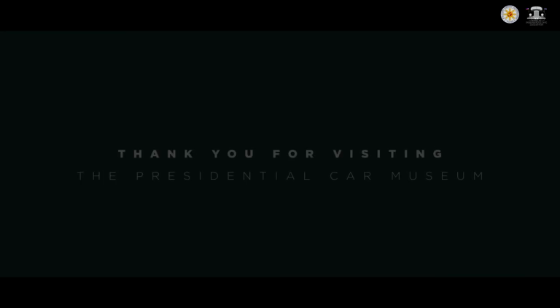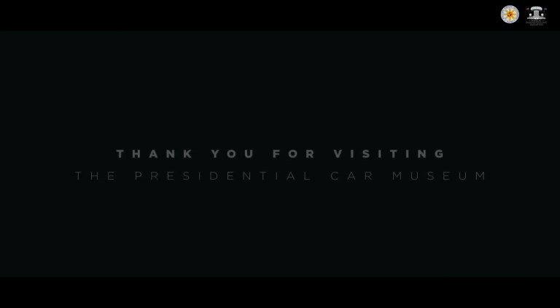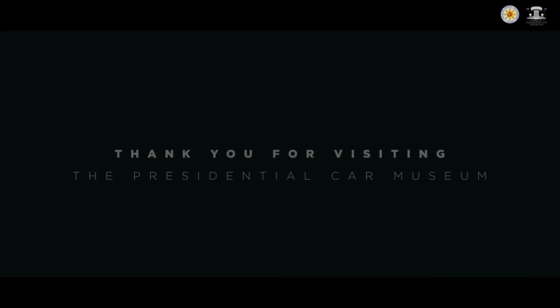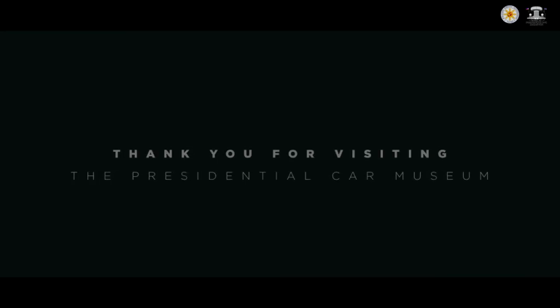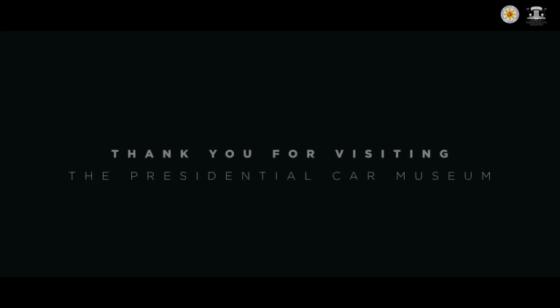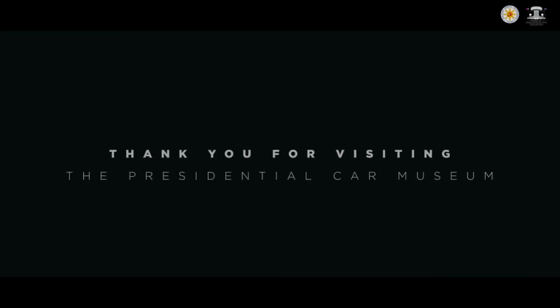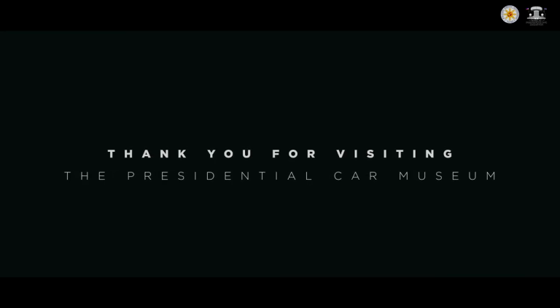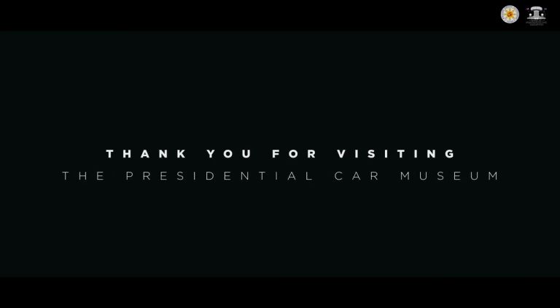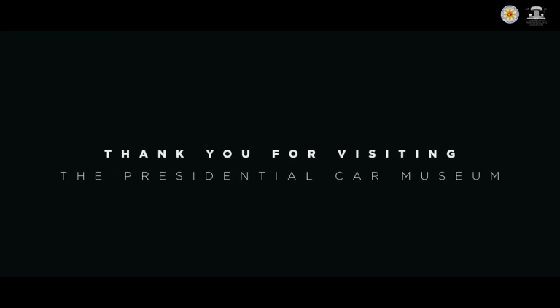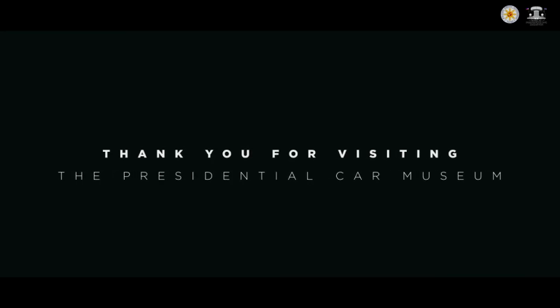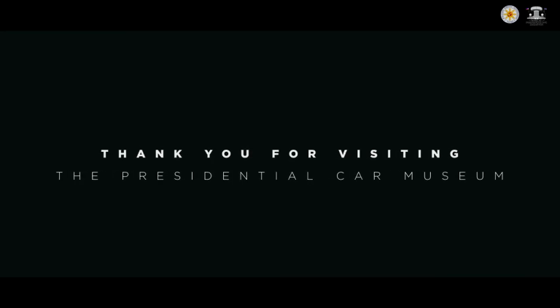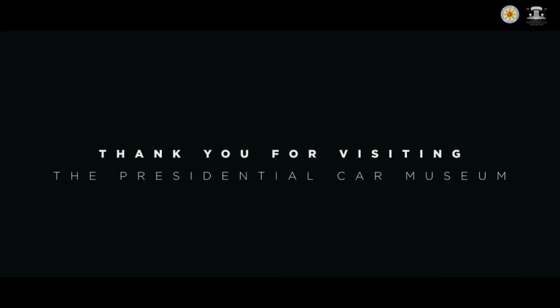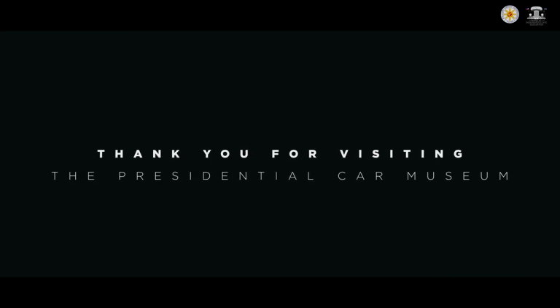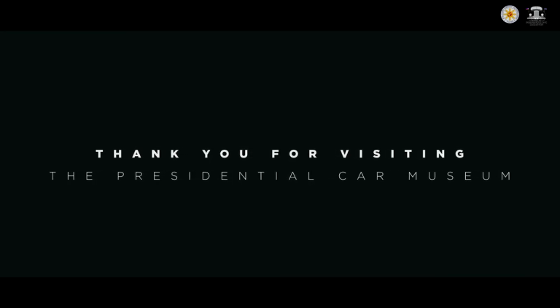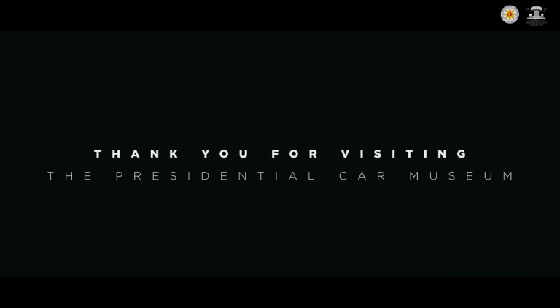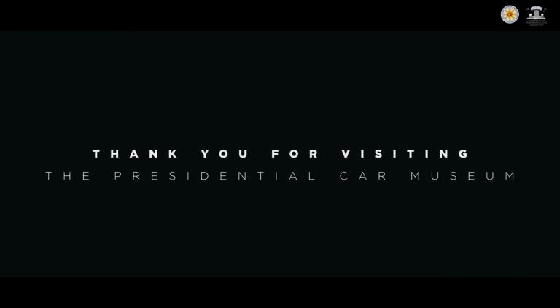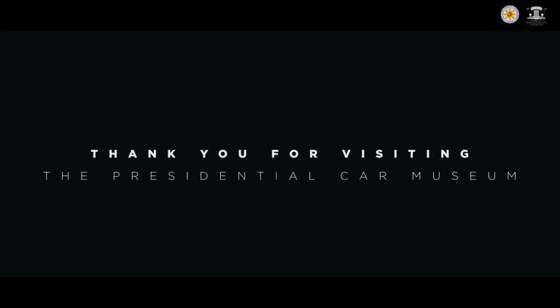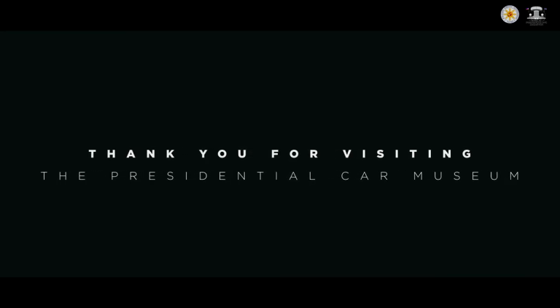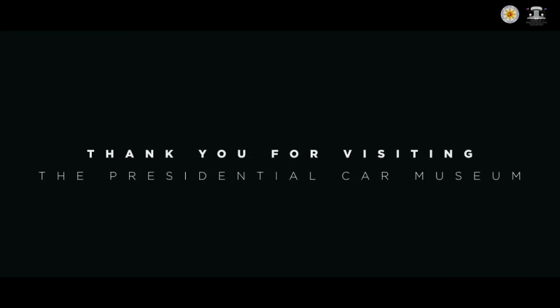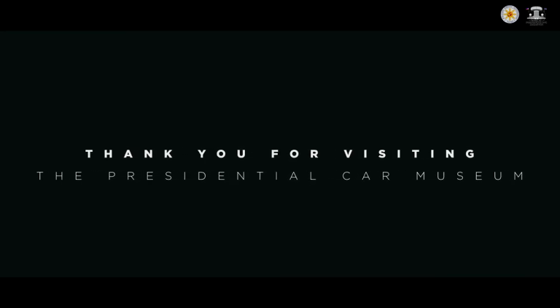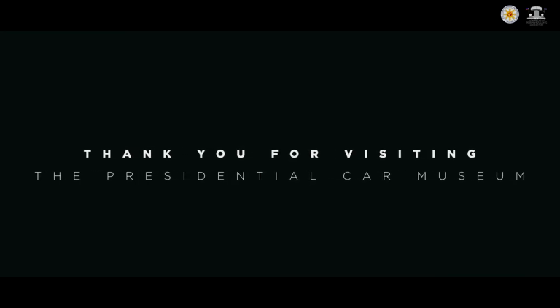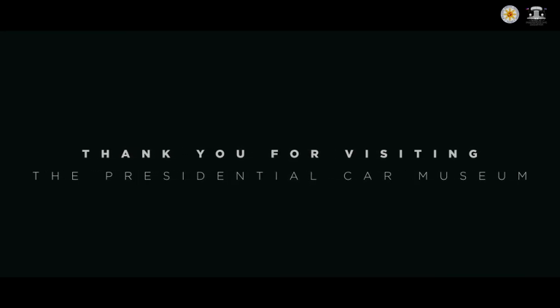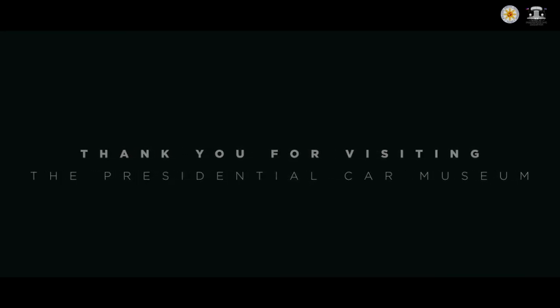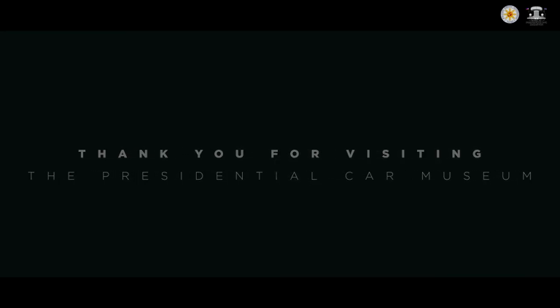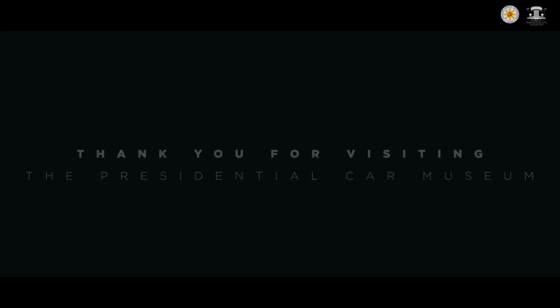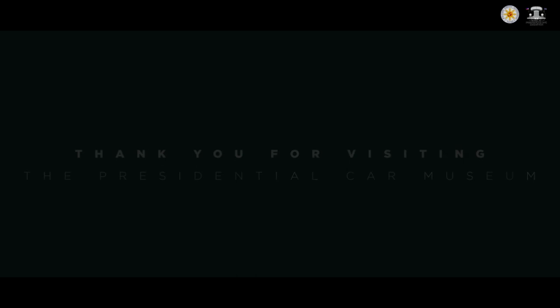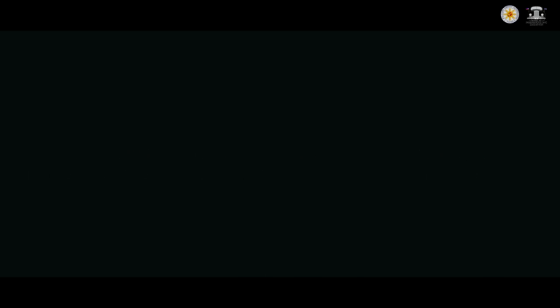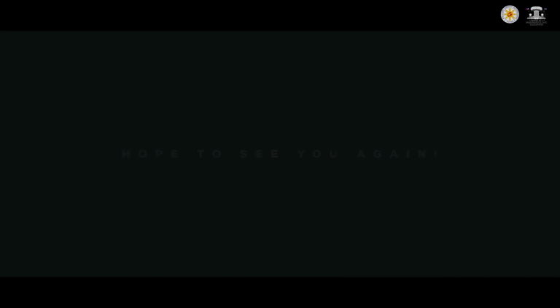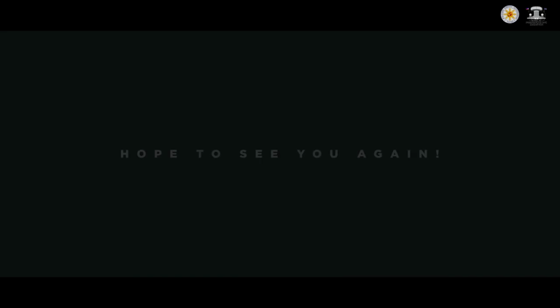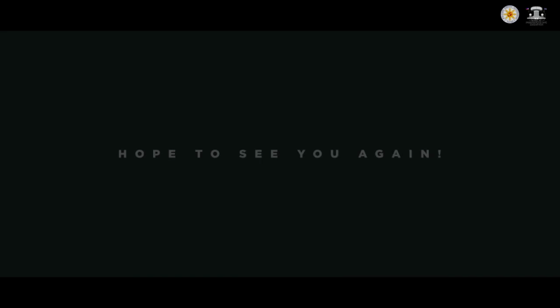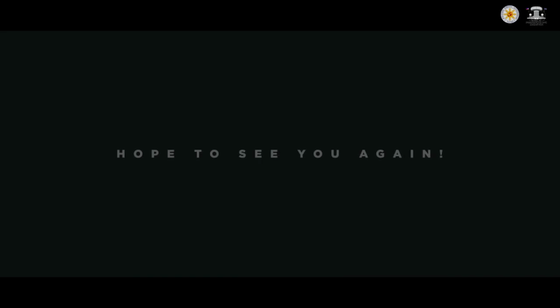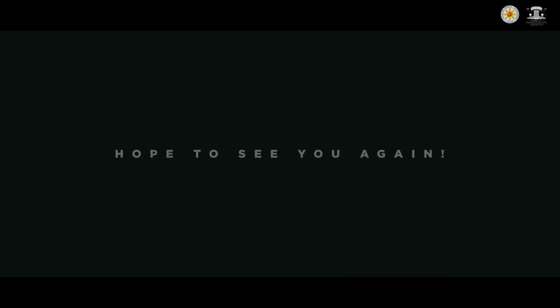Thank you for visiting the Presidential Car Museum. Hope to see you again.